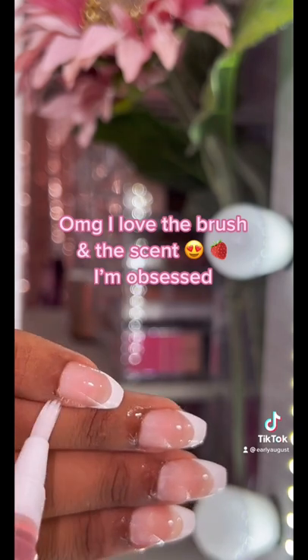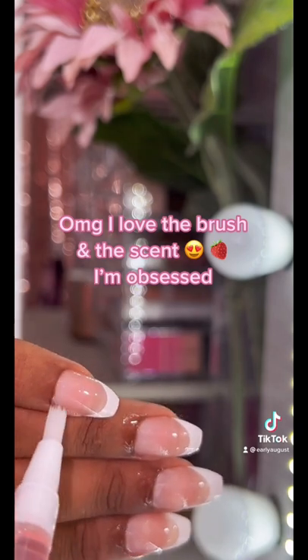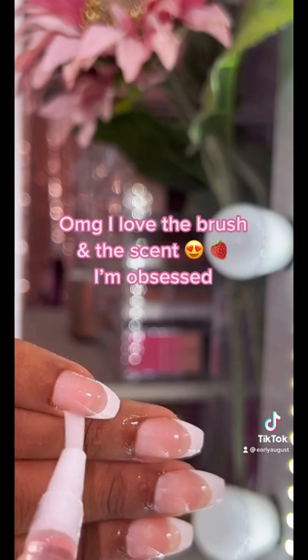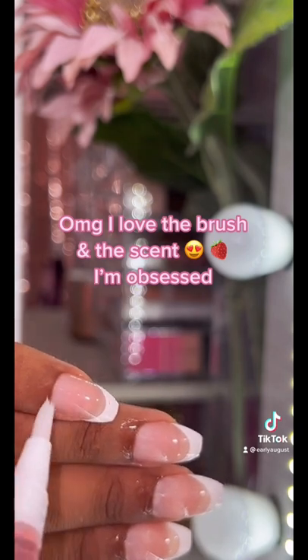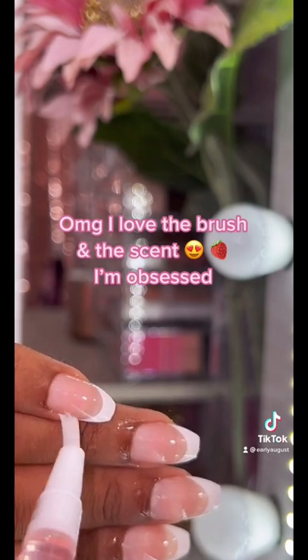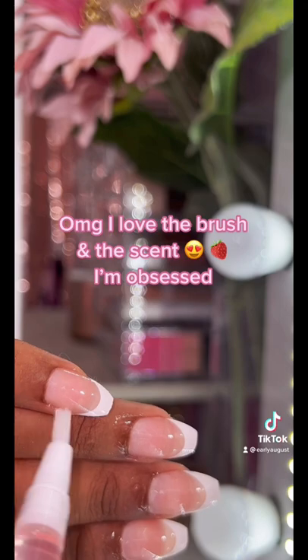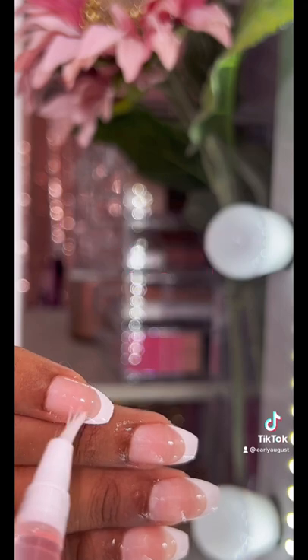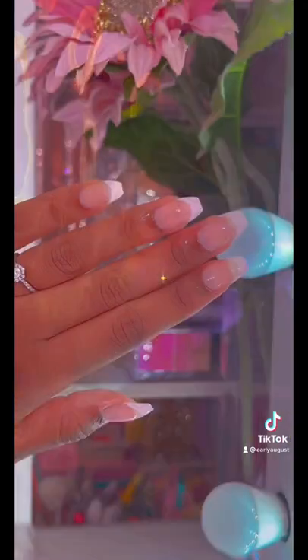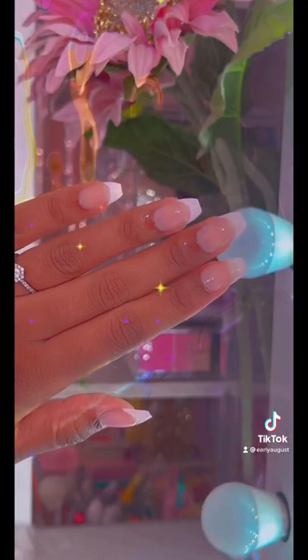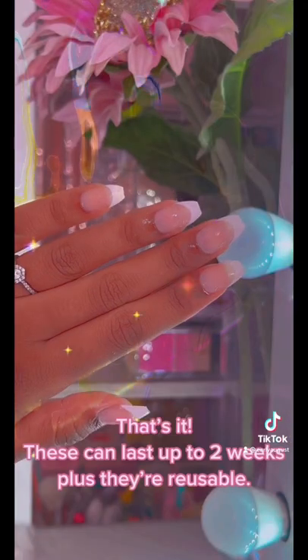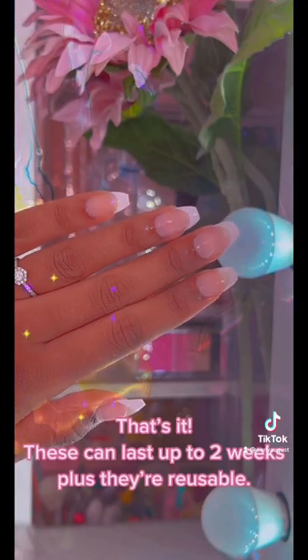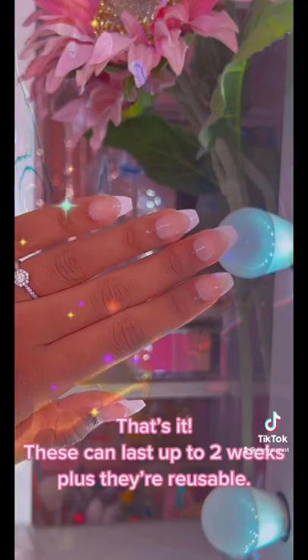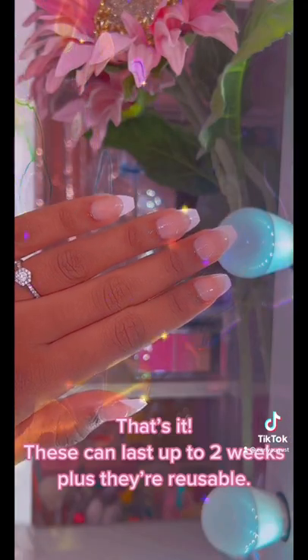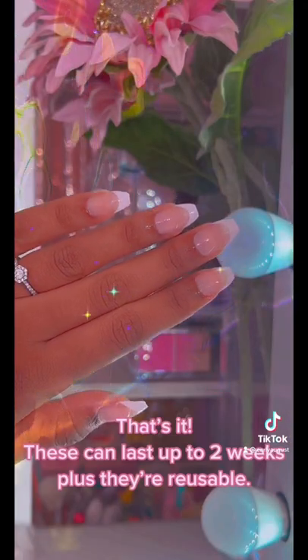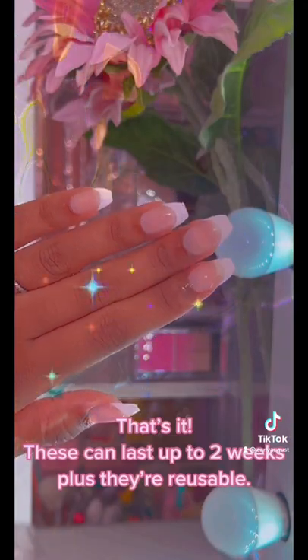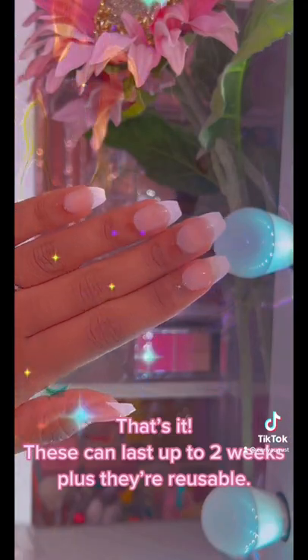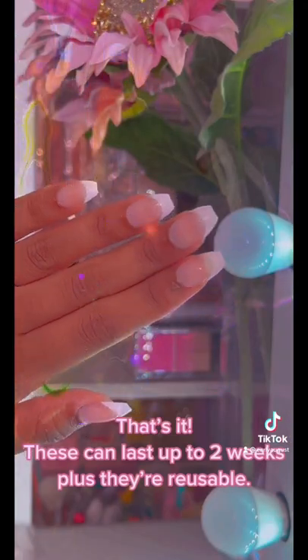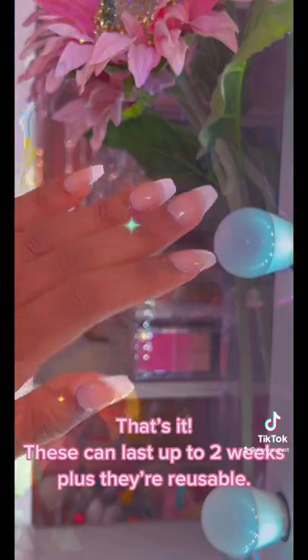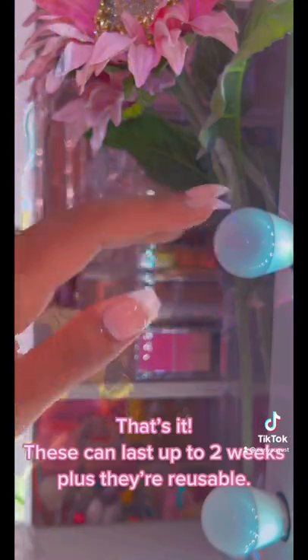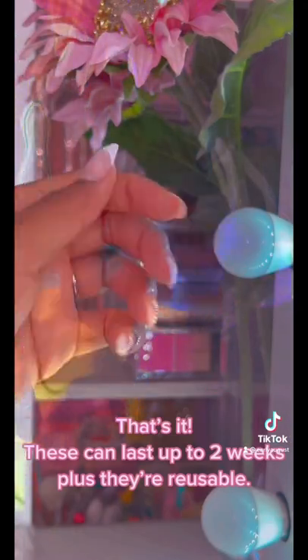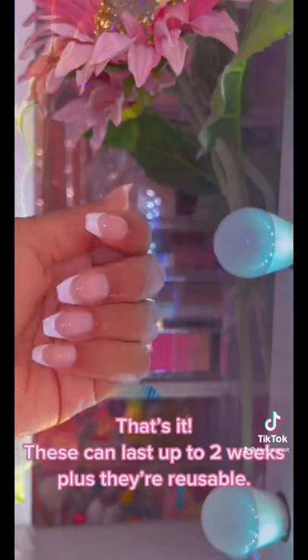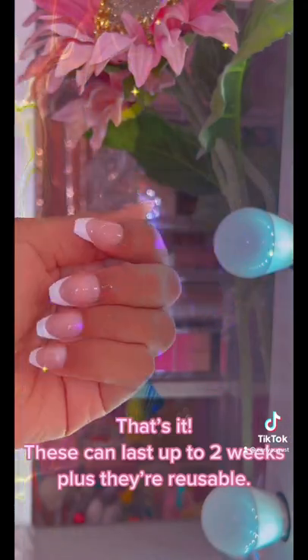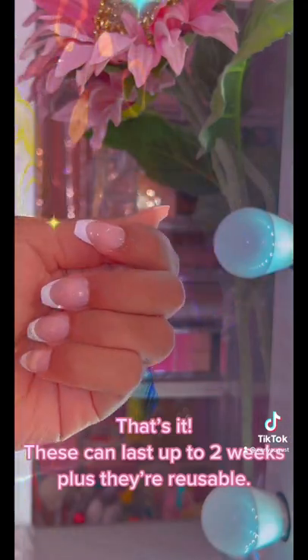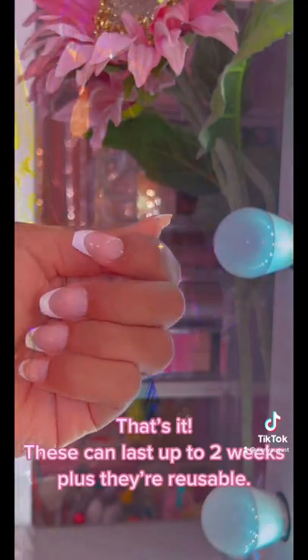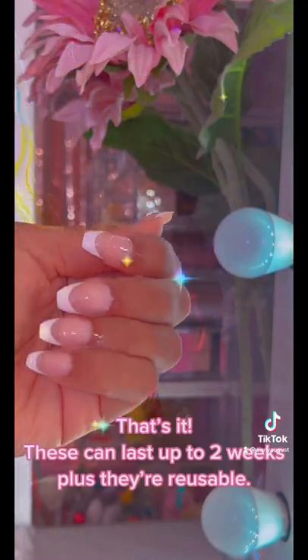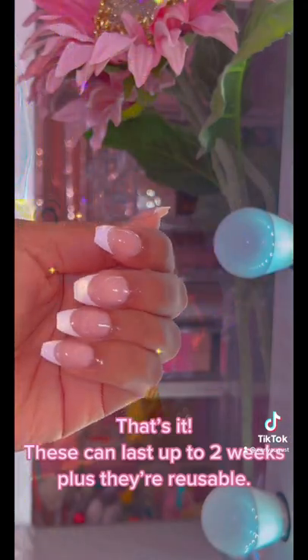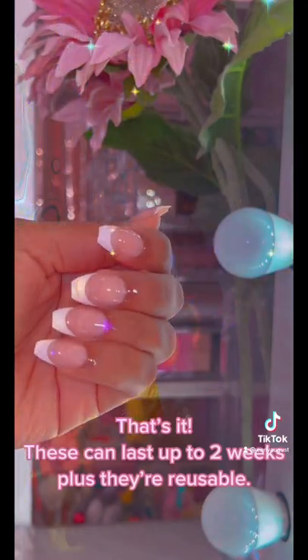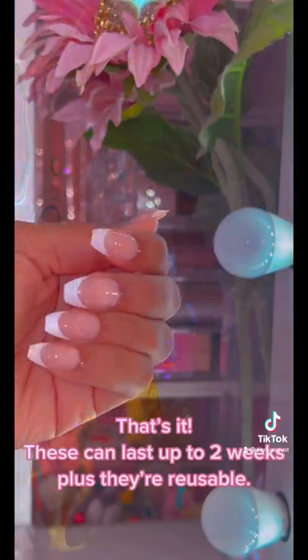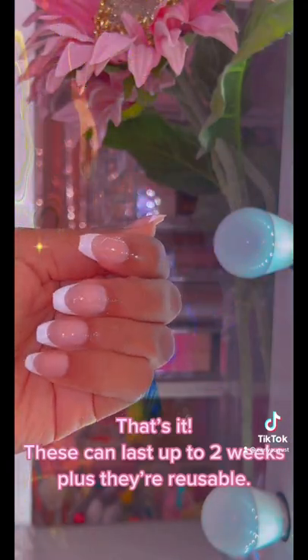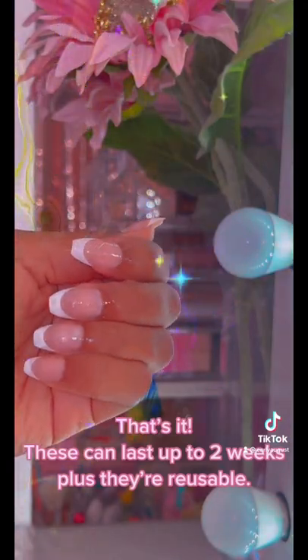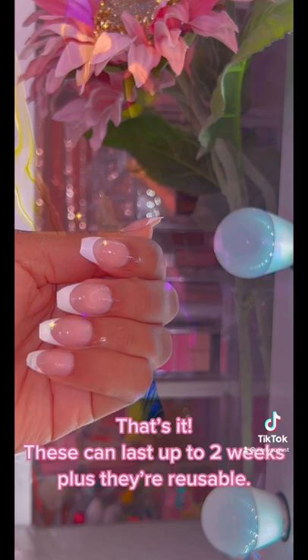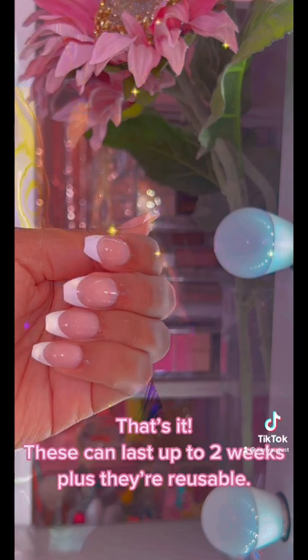I'm upset. That's it. These can last up to two weeks, plus they're reusable.